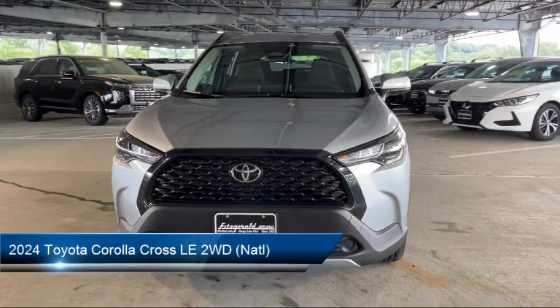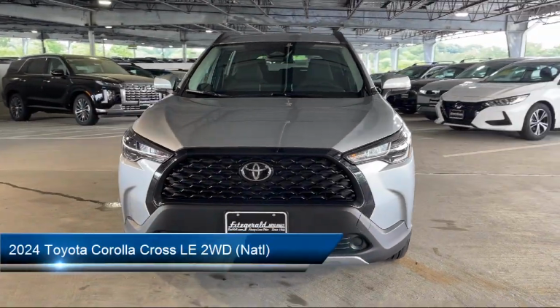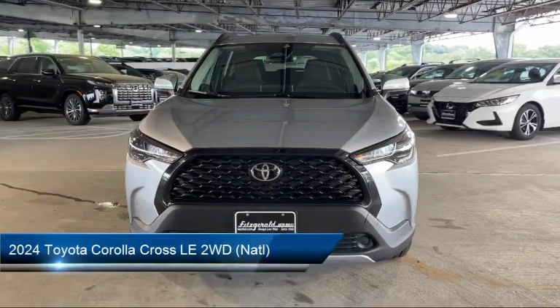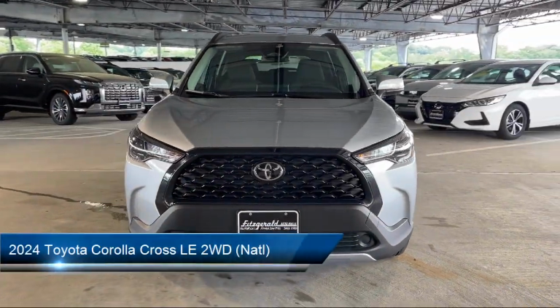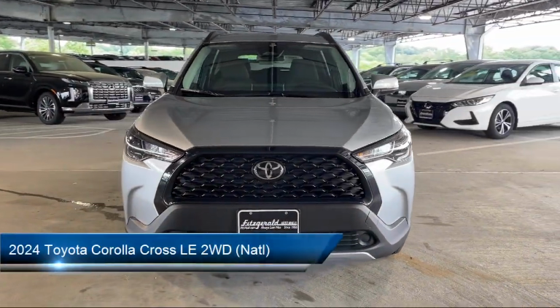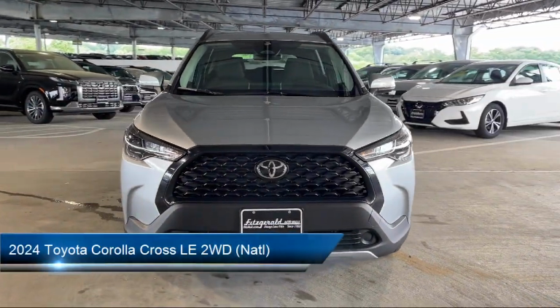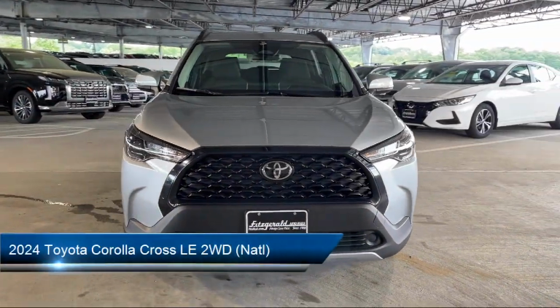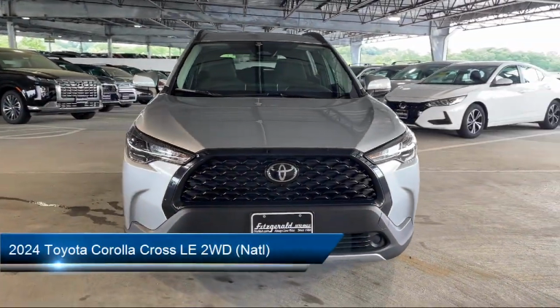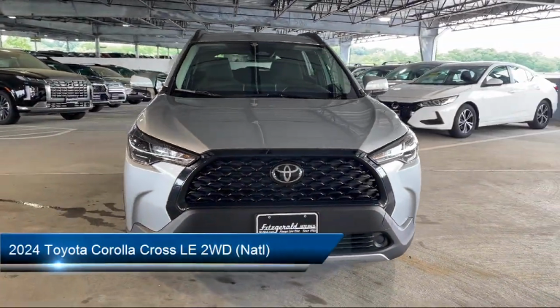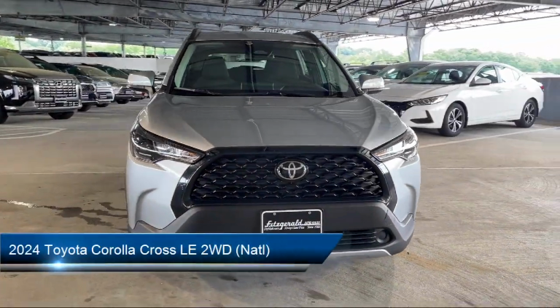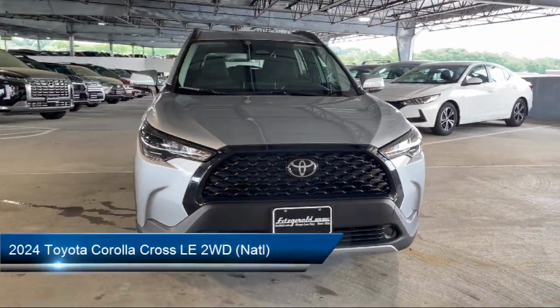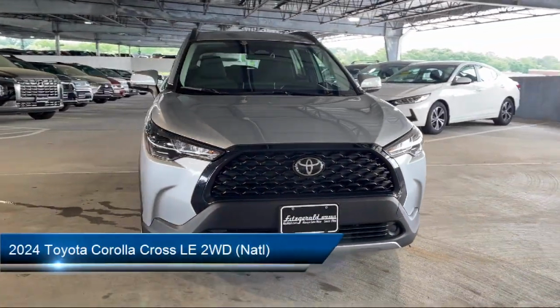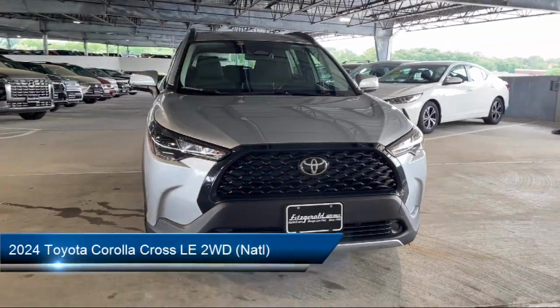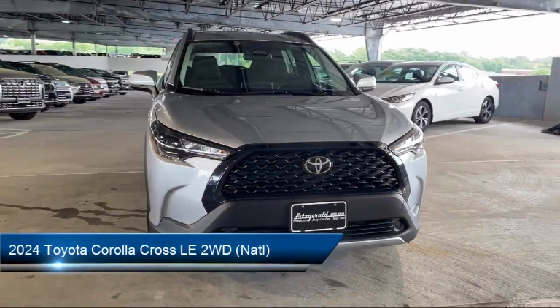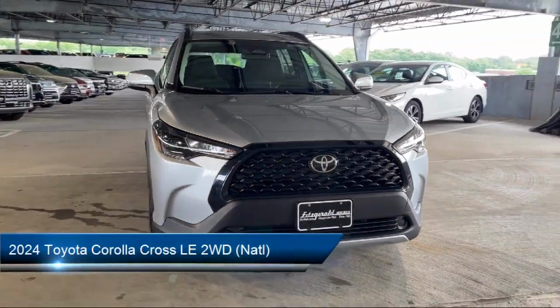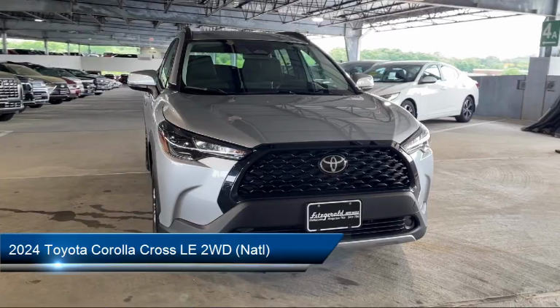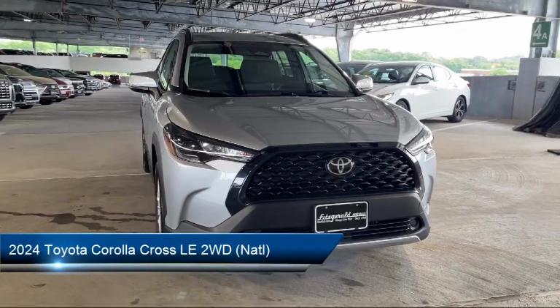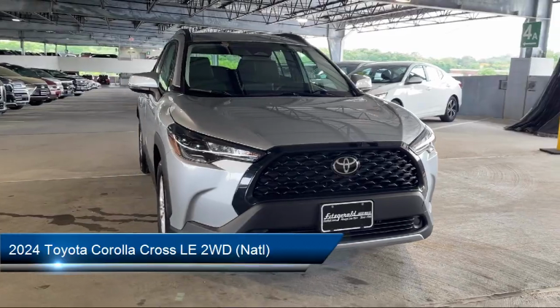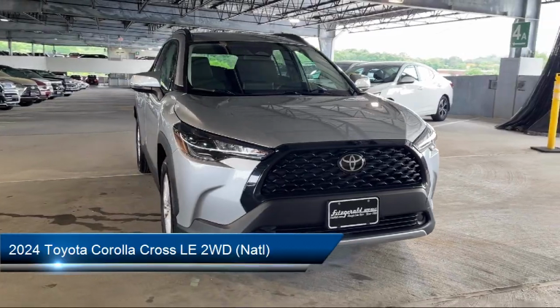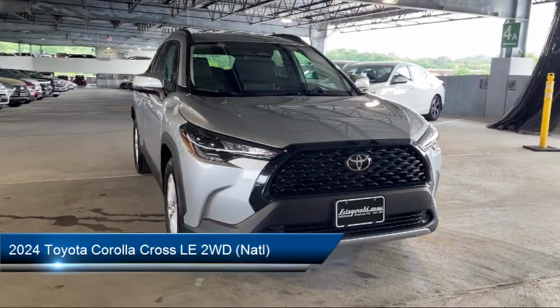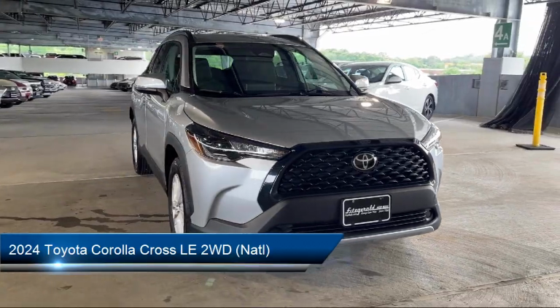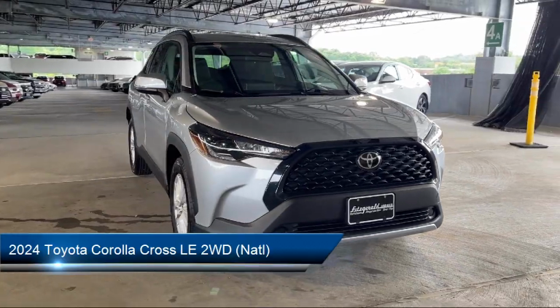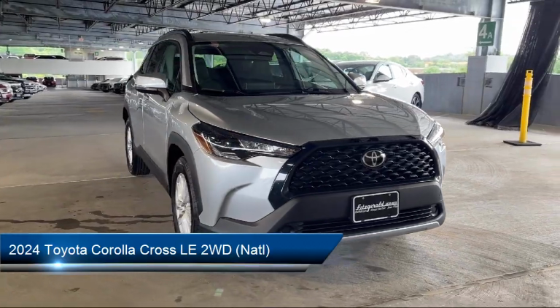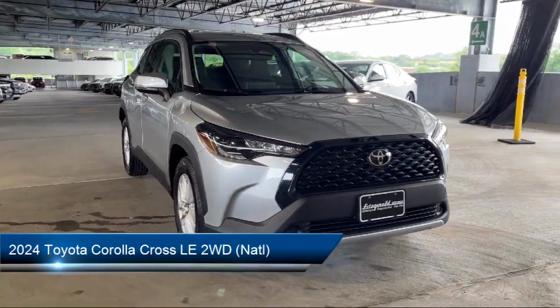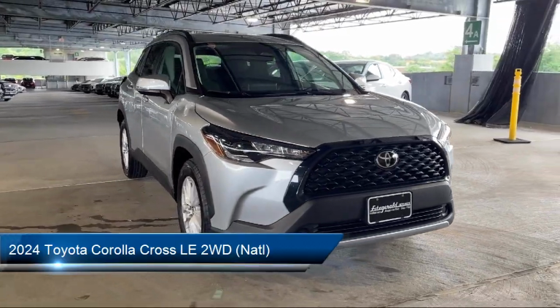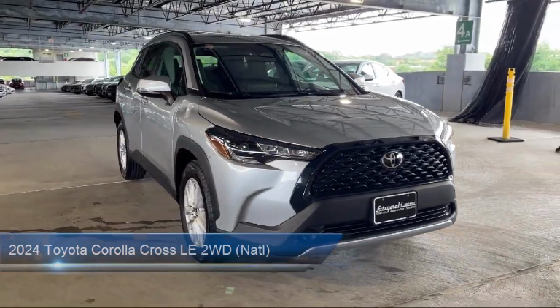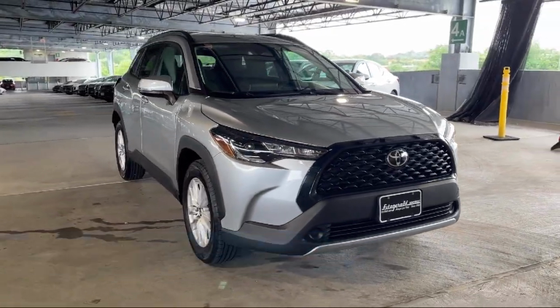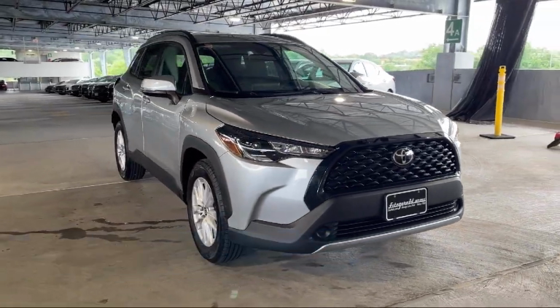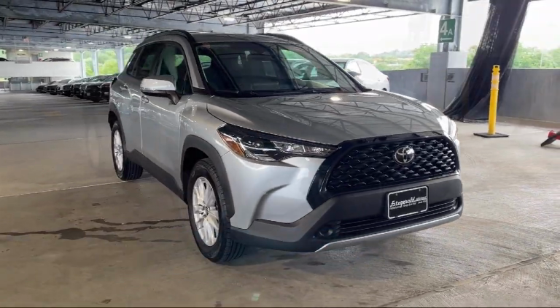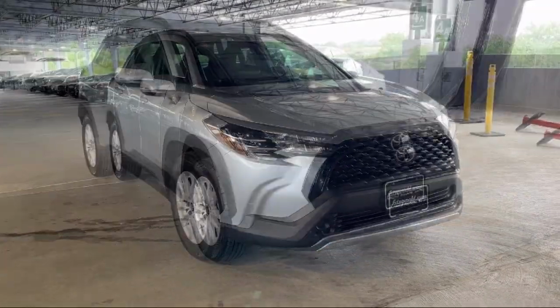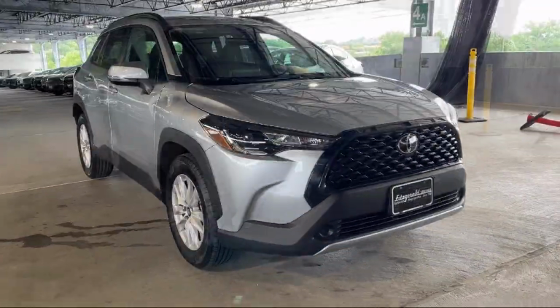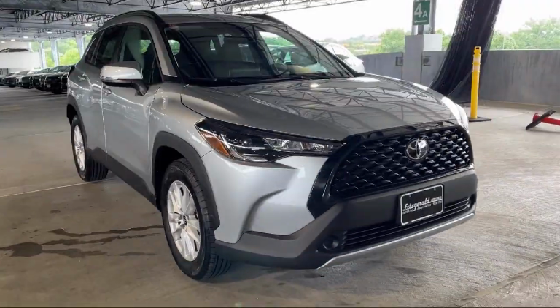It comes equipped with many standard and optional features, and has less than 15,000 miles on the odometer.